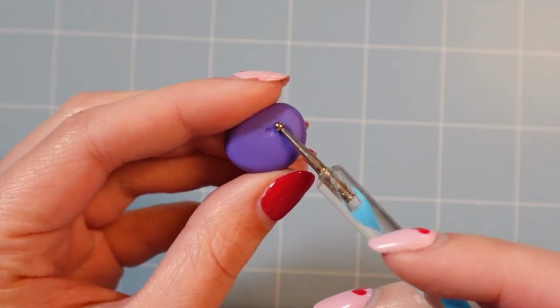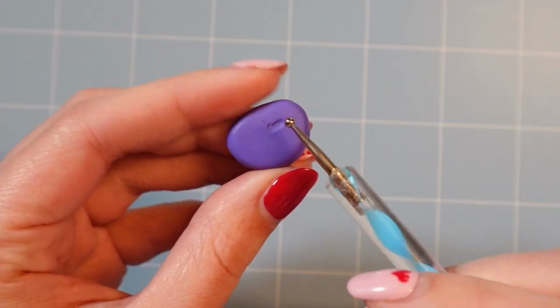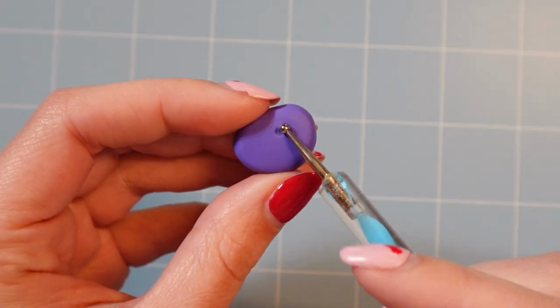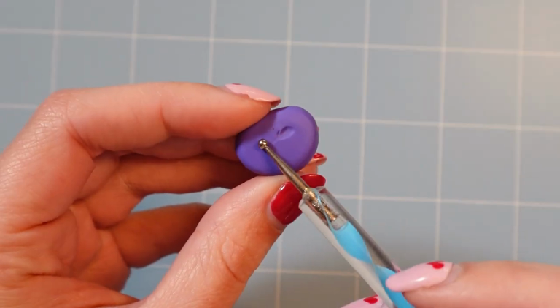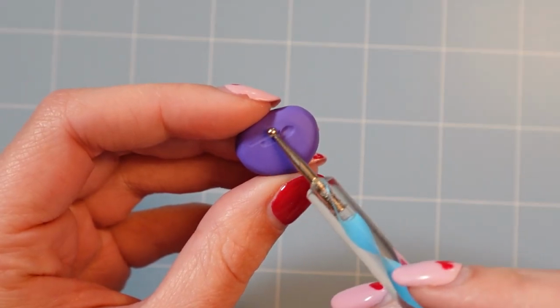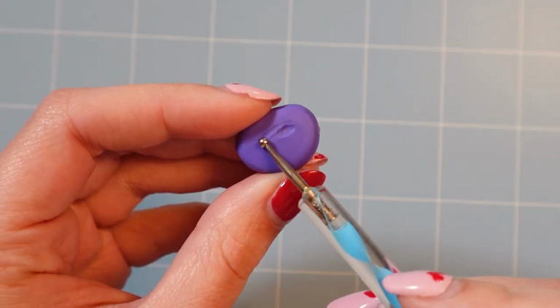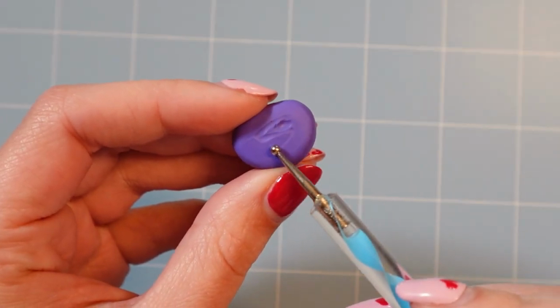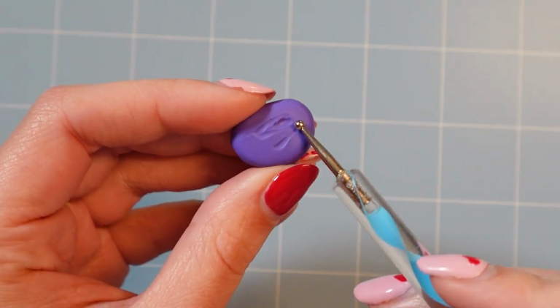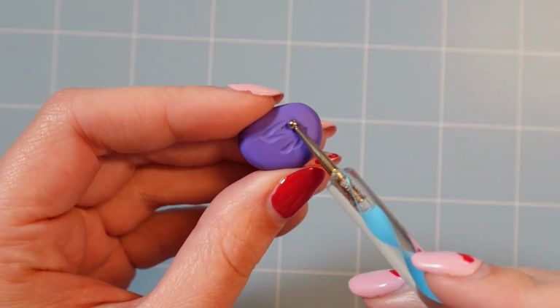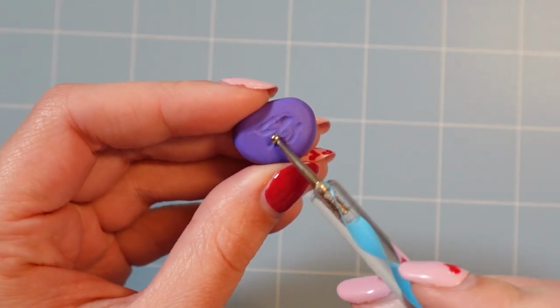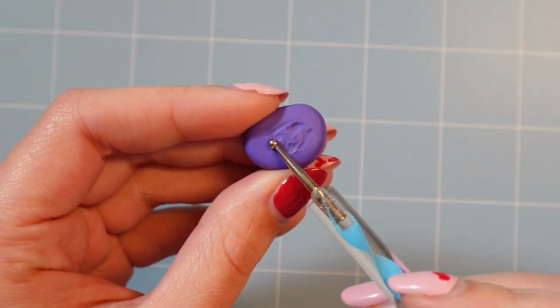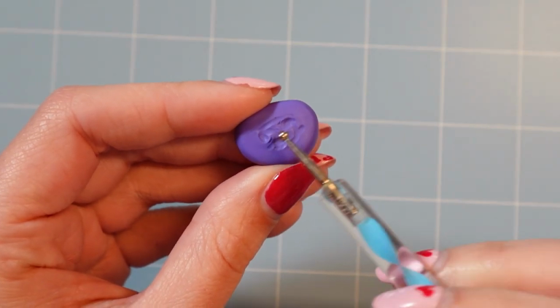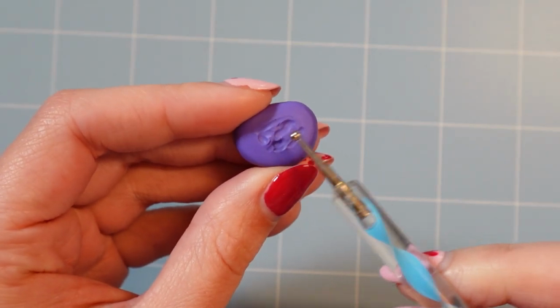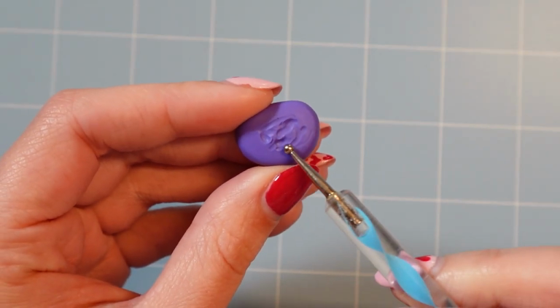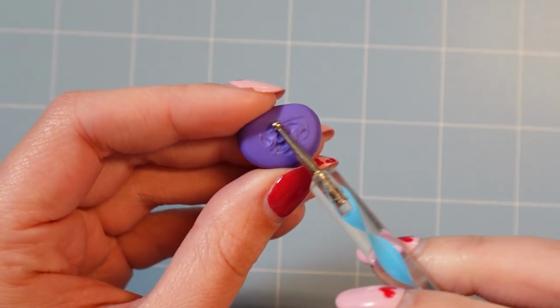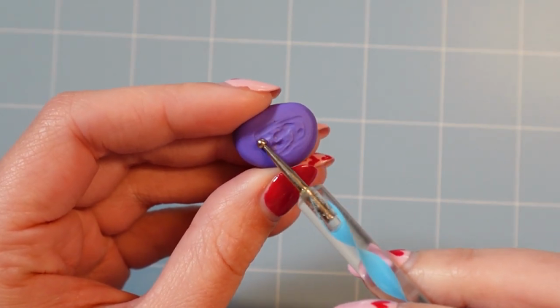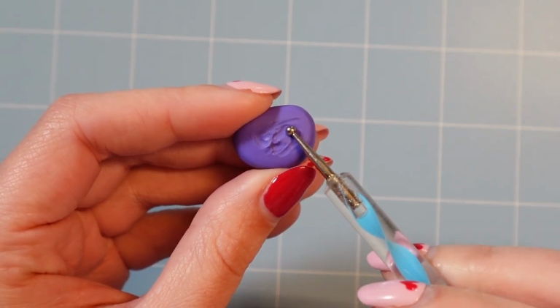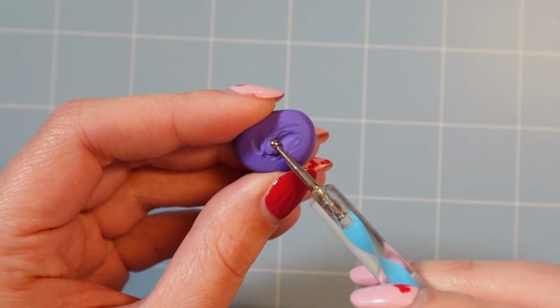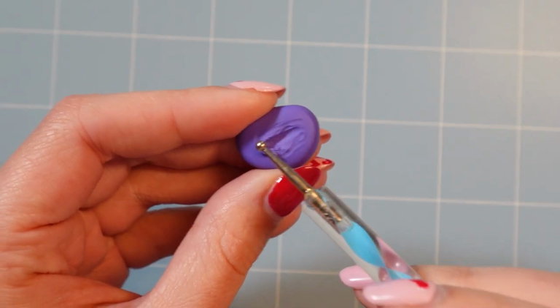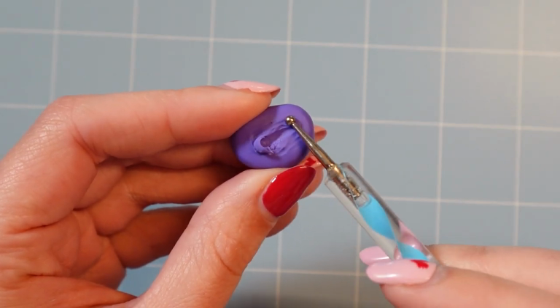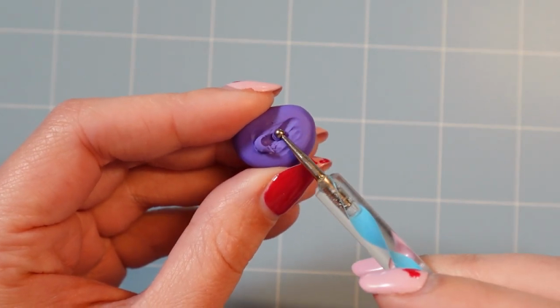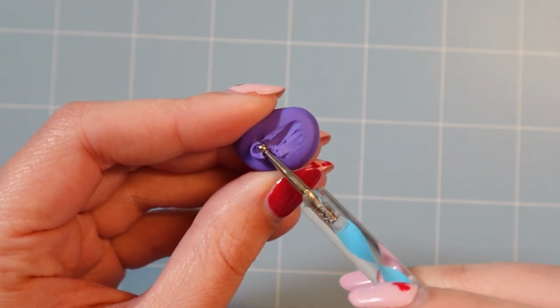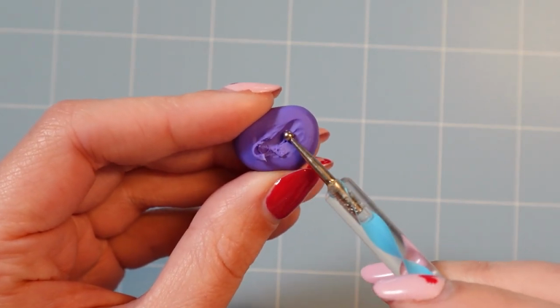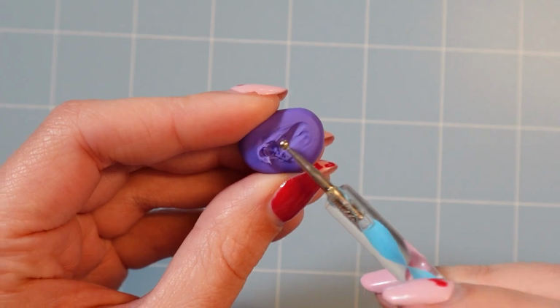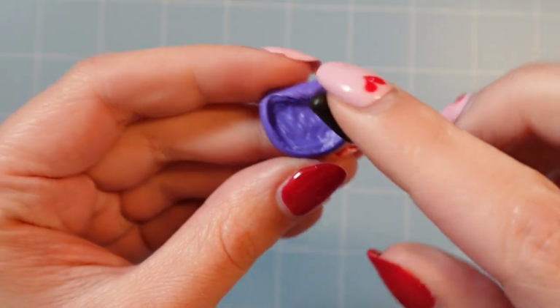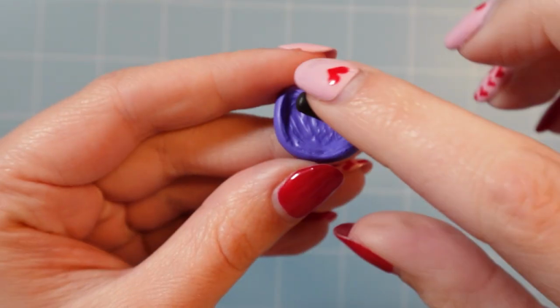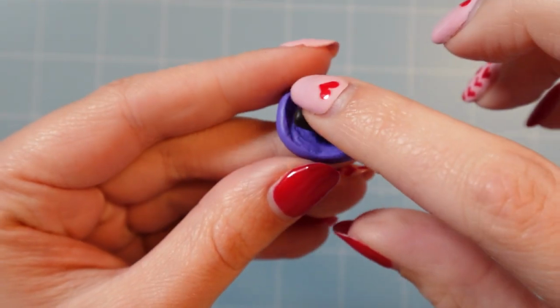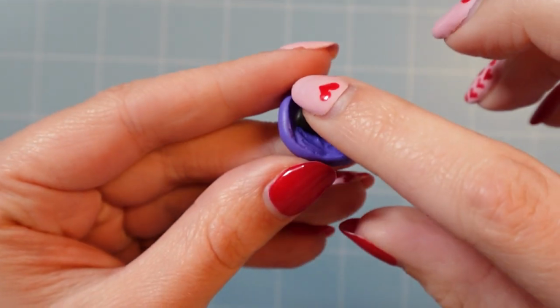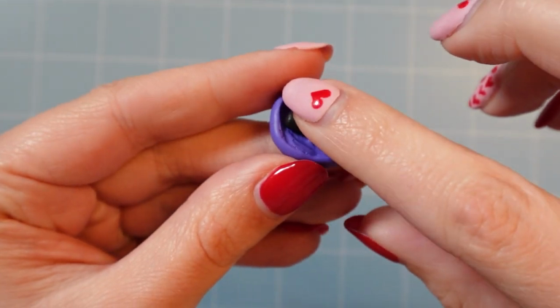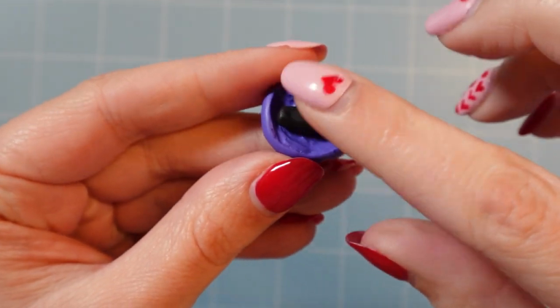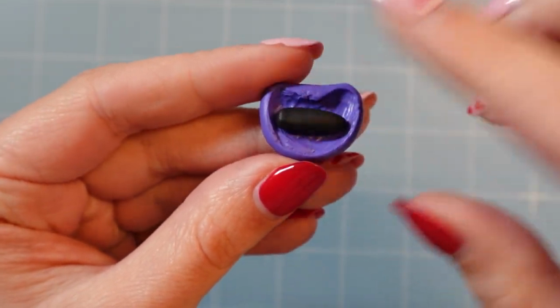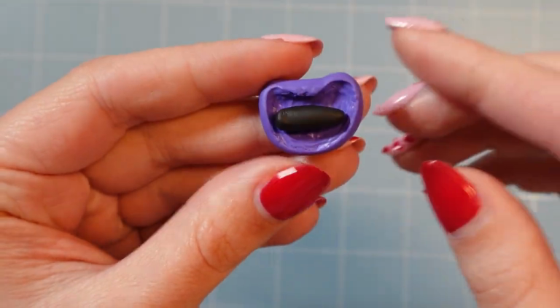I started by making that signature giant mouth he has by carving out a piece of purple clay and filling it in with black.